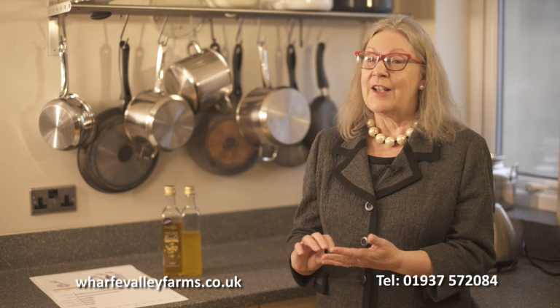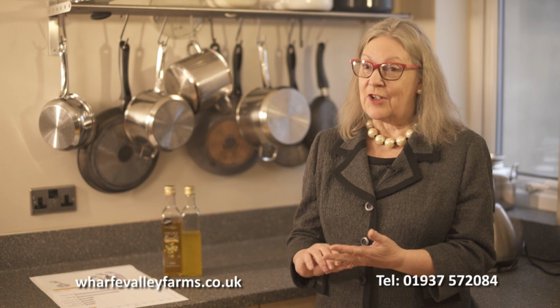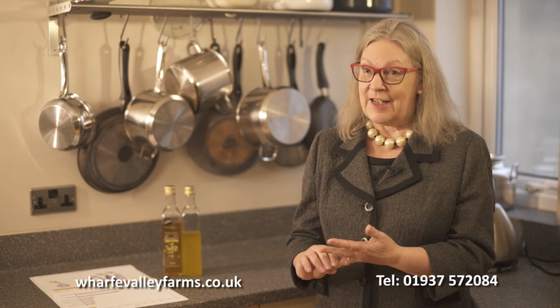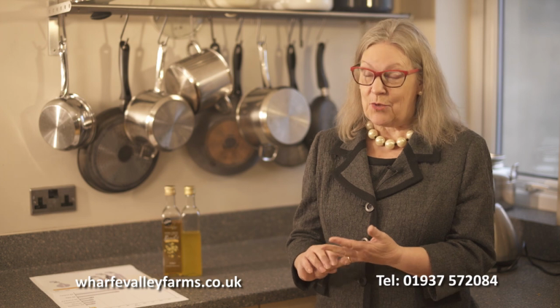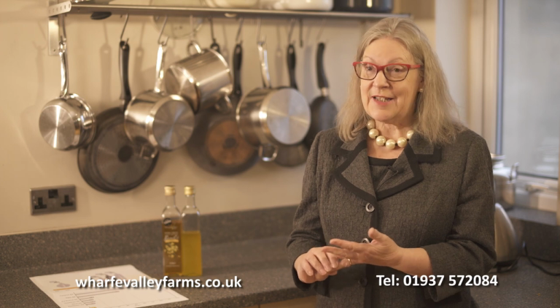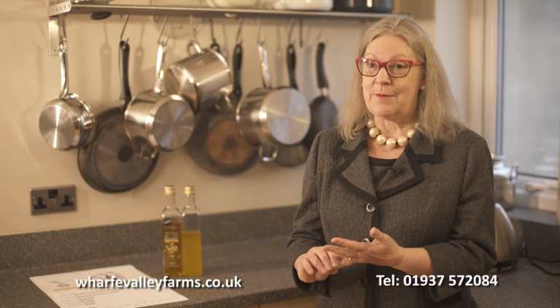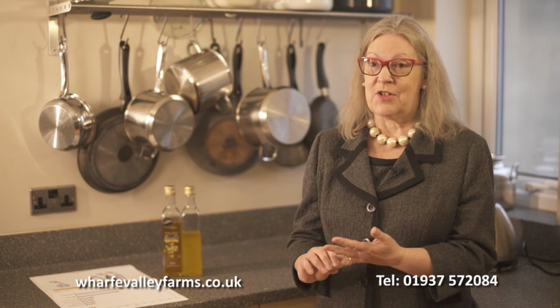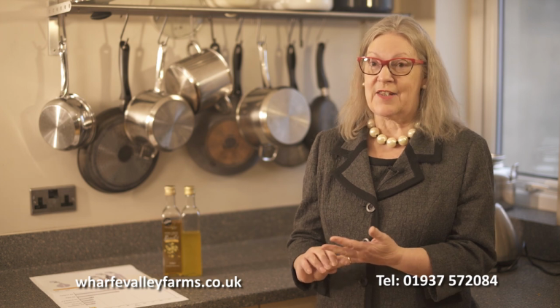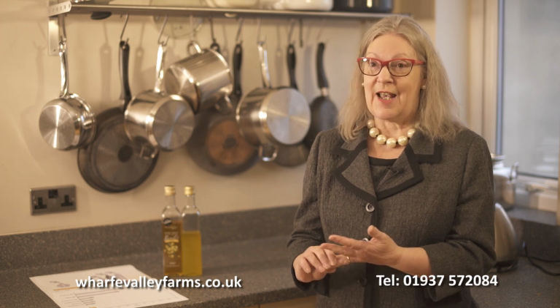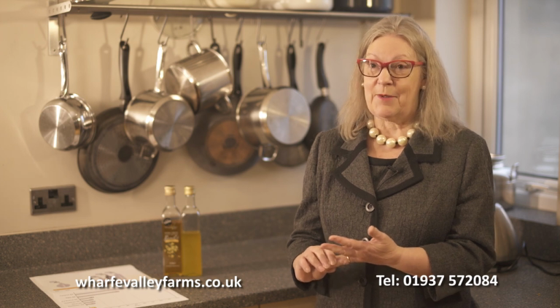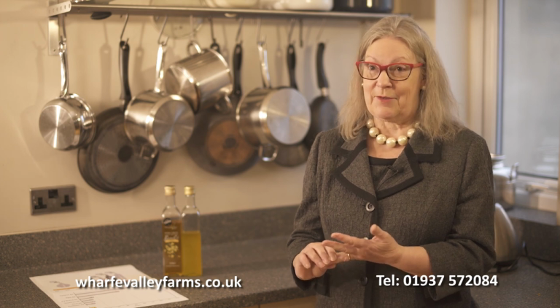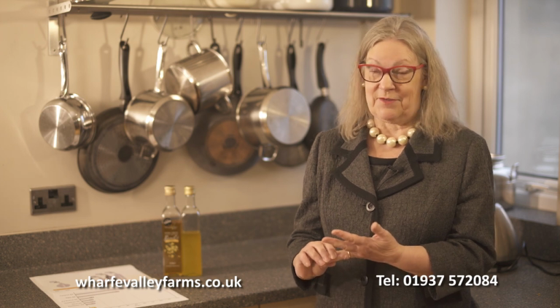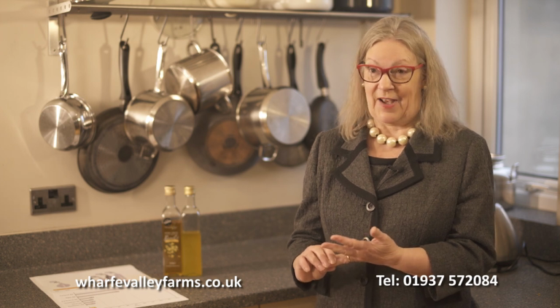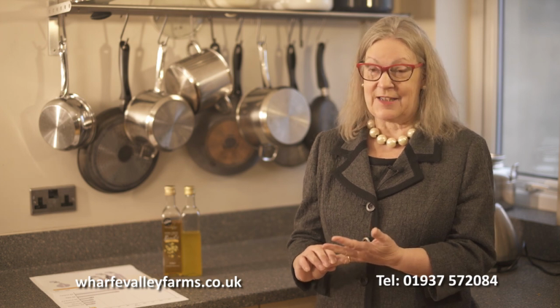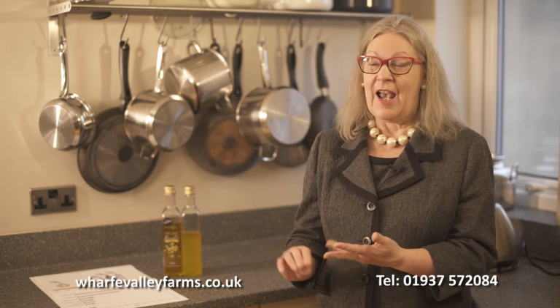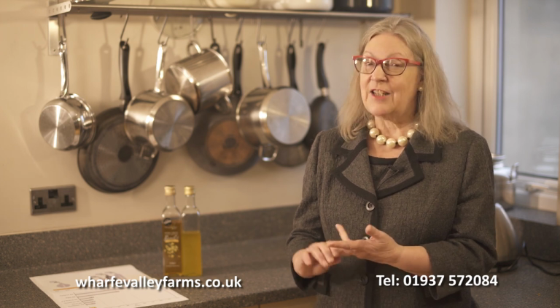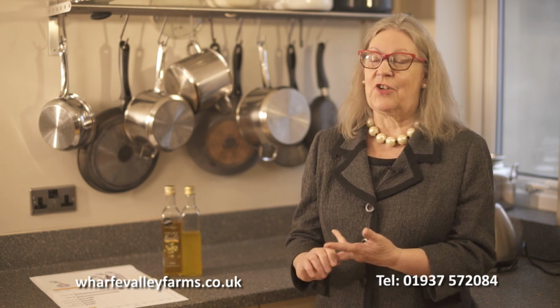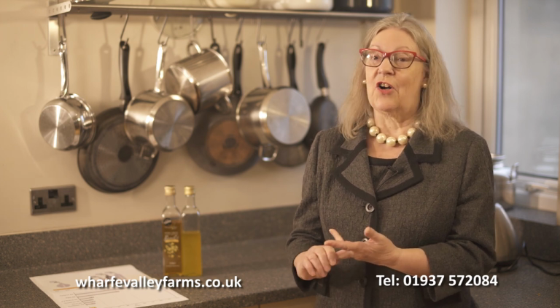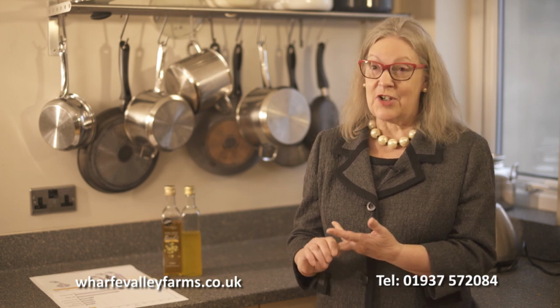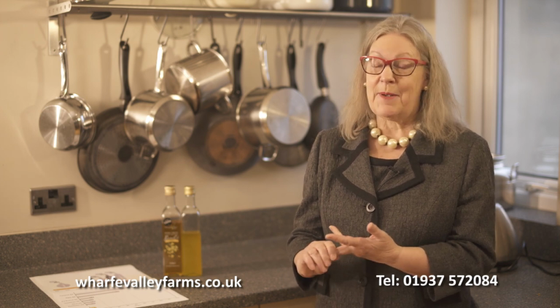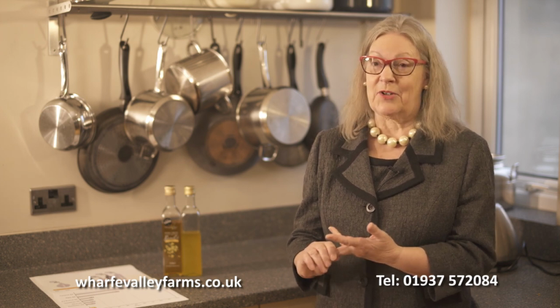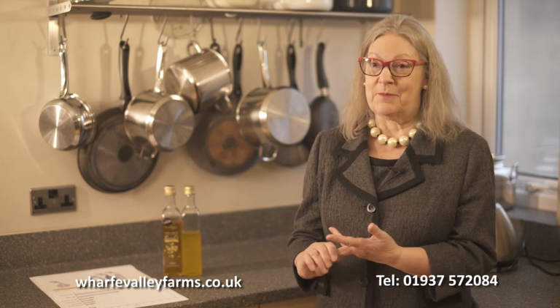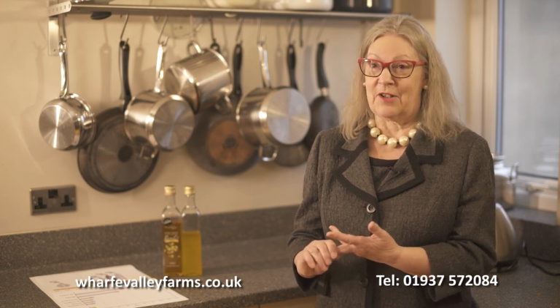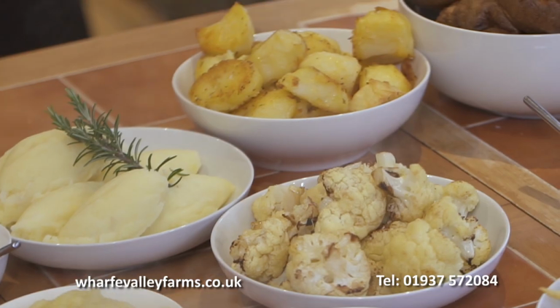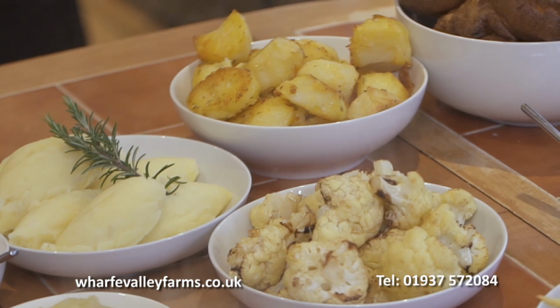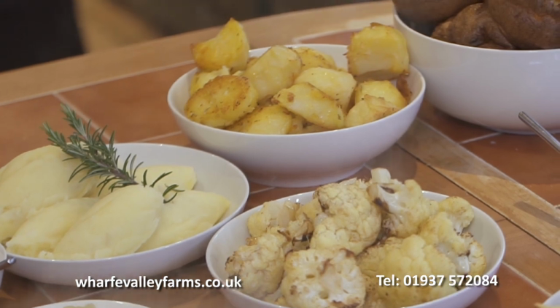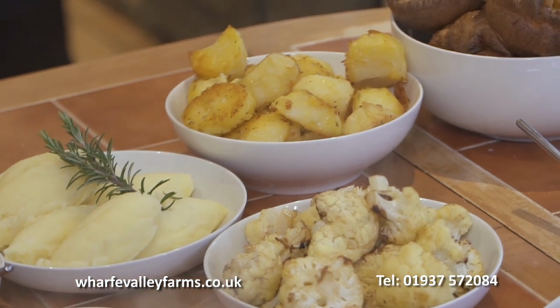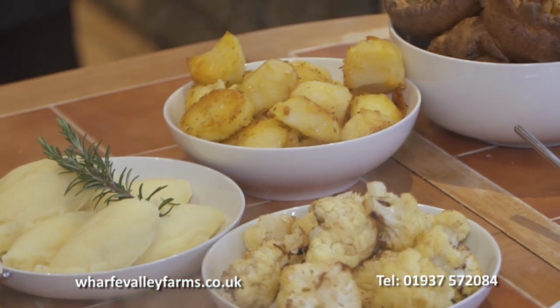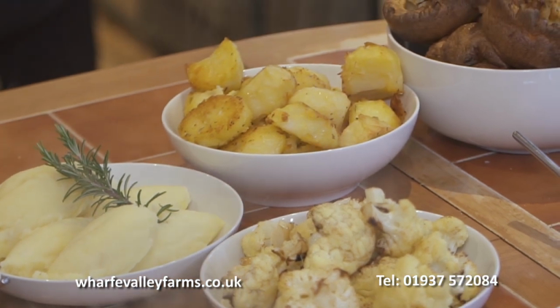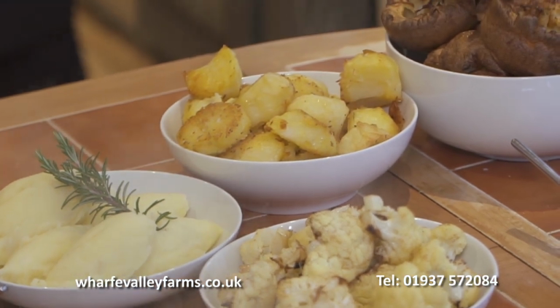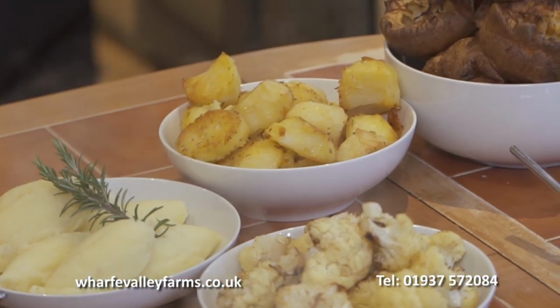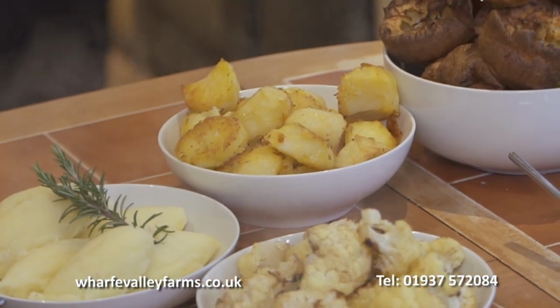You can eat twice as much for the same amount of fat, and you get crispy bottoms on your roast potatoes and Yorkshire pudding.